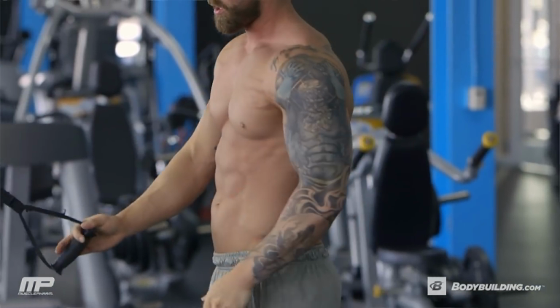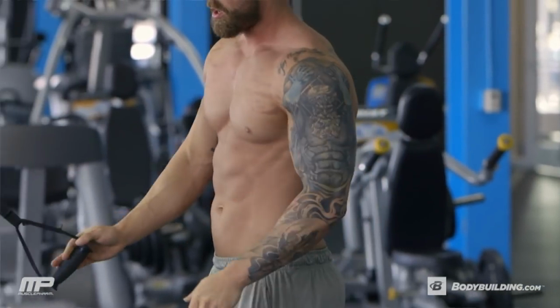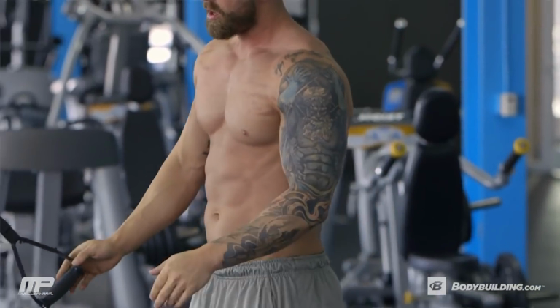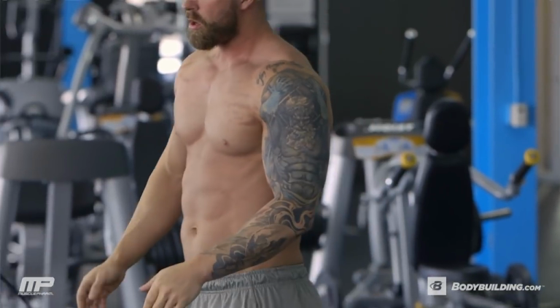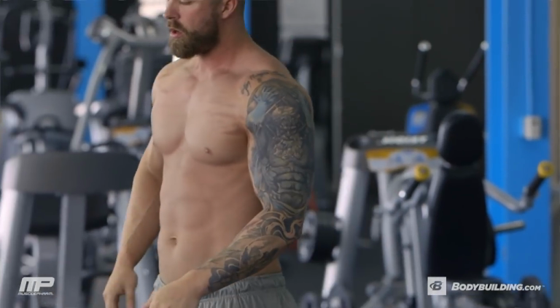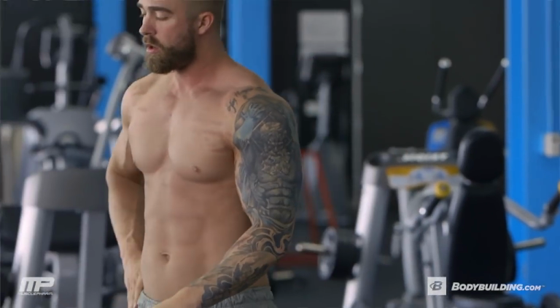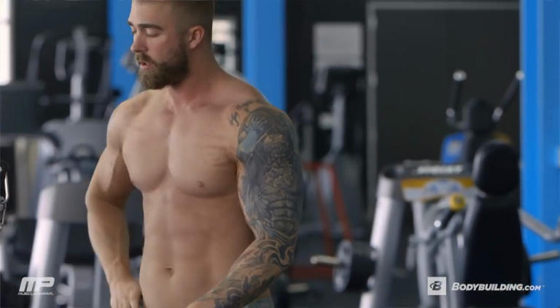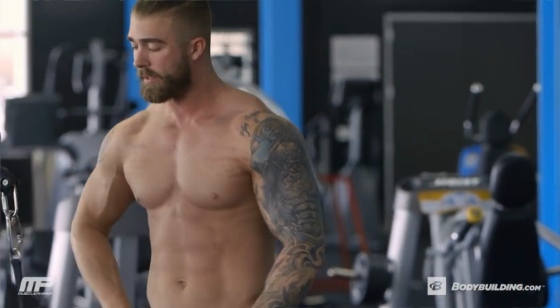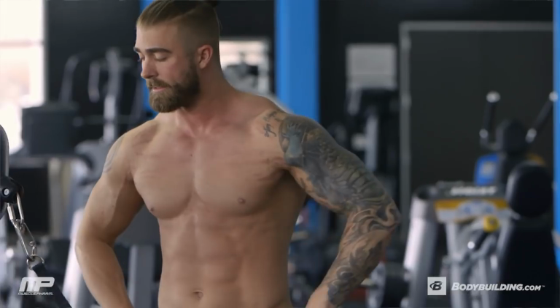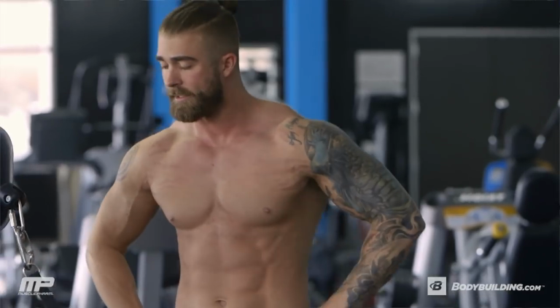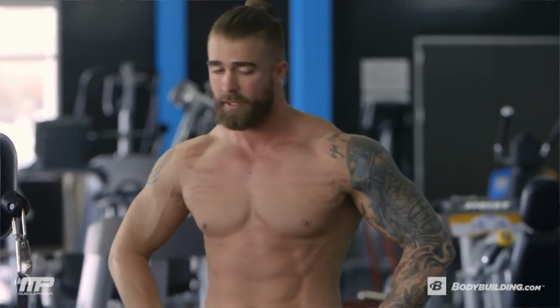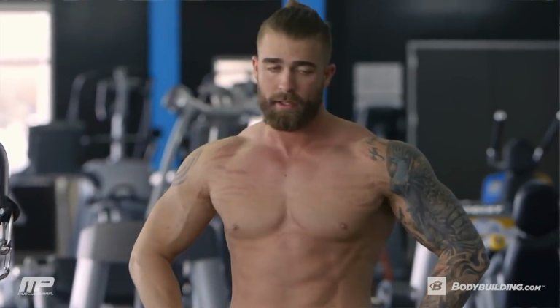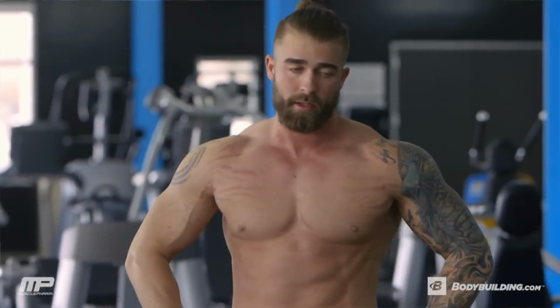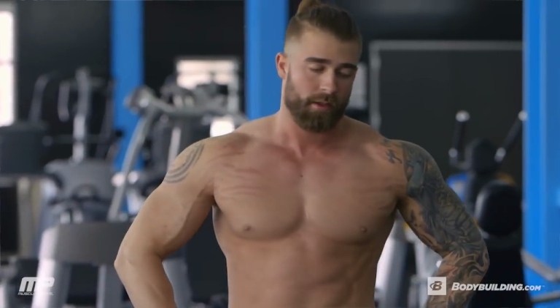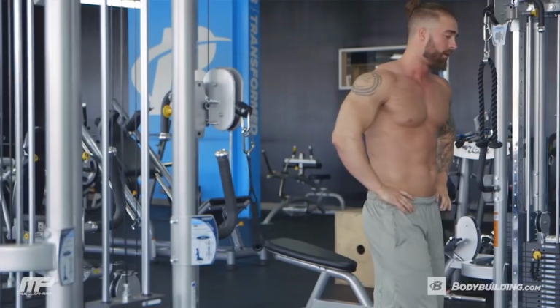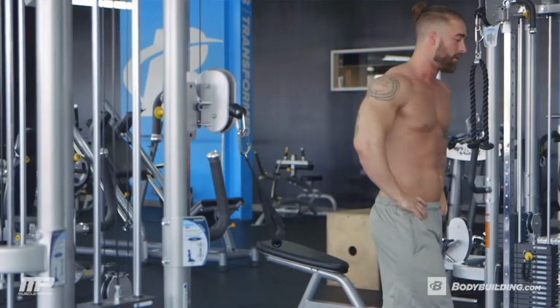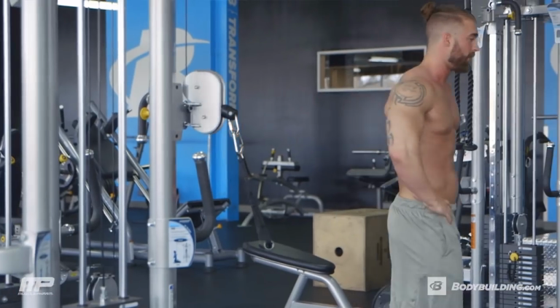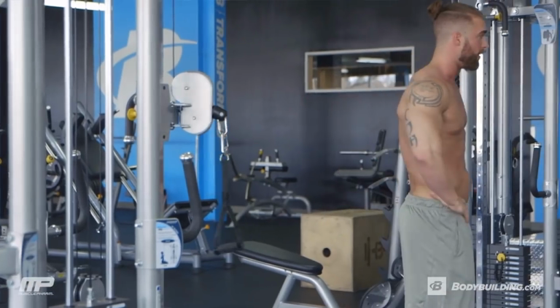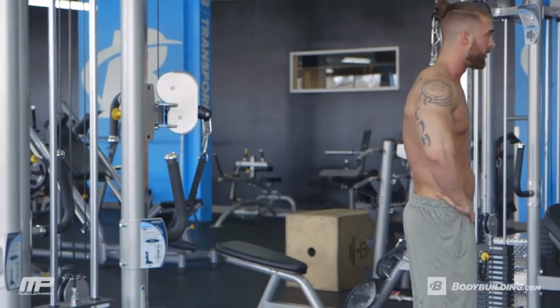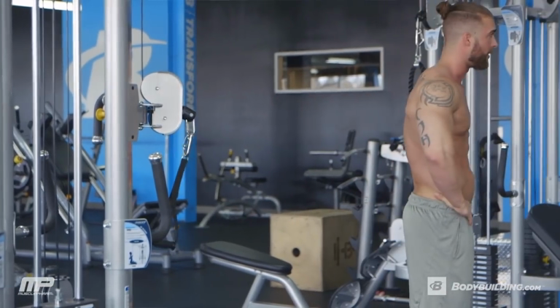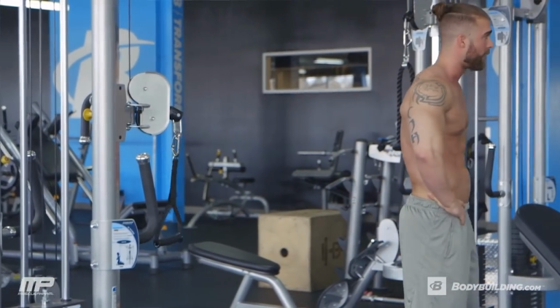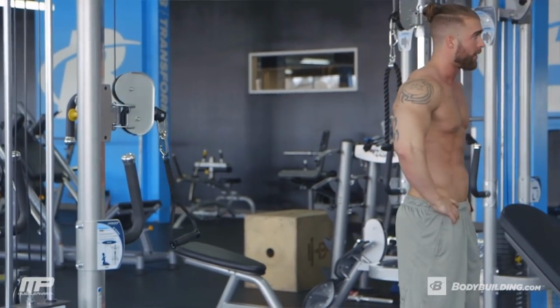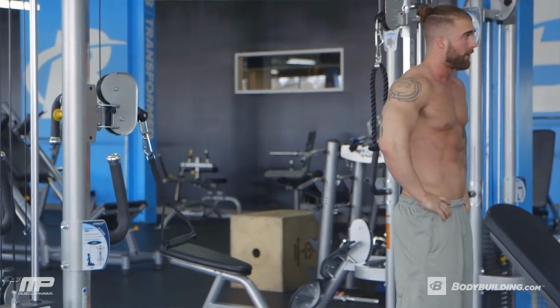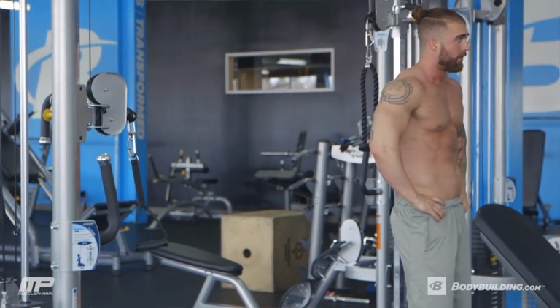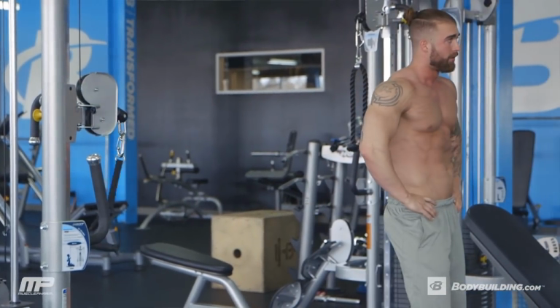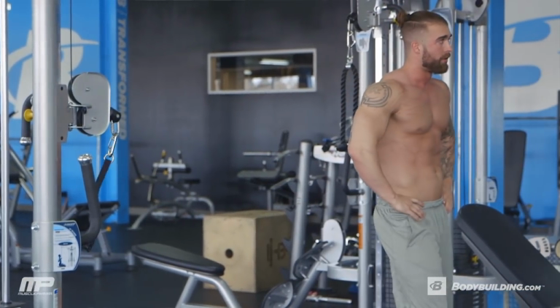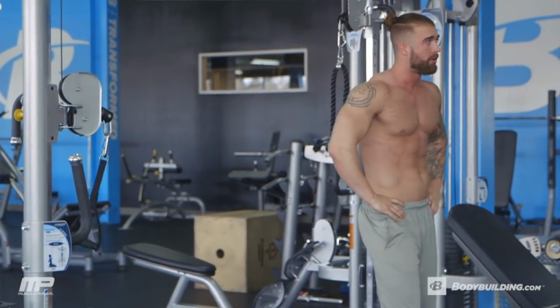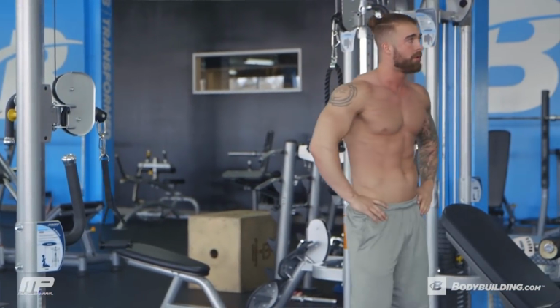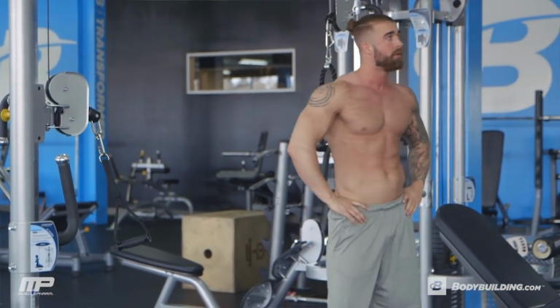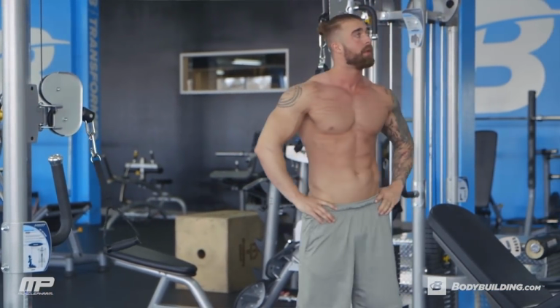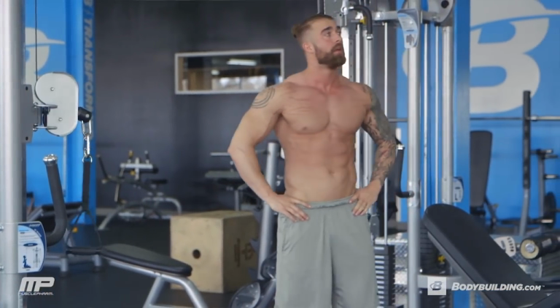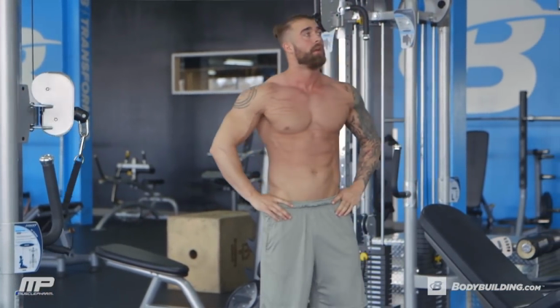So after you've completed all three of these exercises, you get to rest one minute. And then we're going through this circuit two more times.